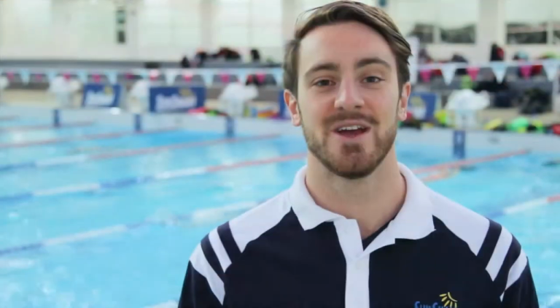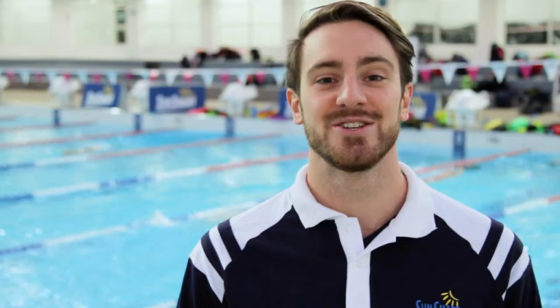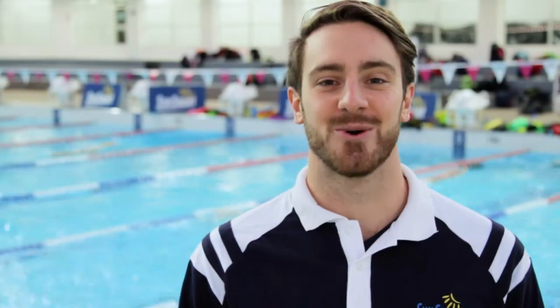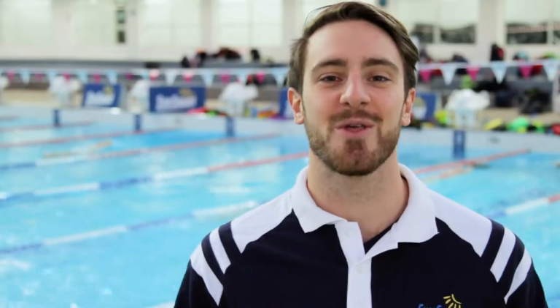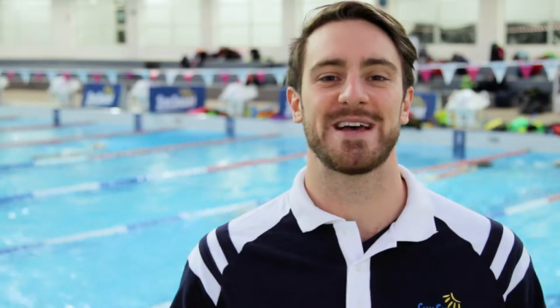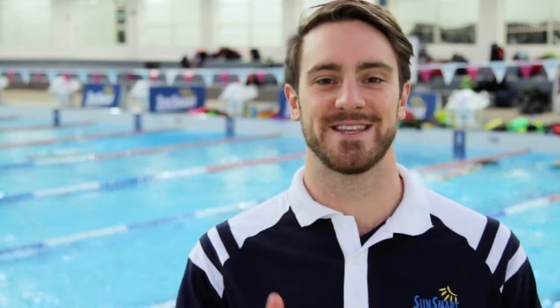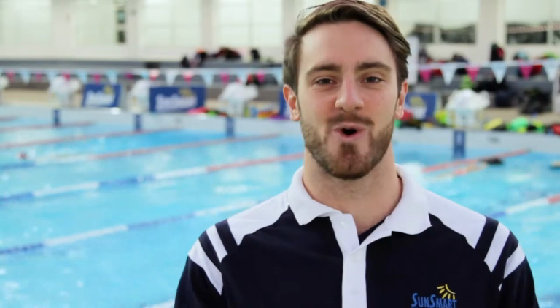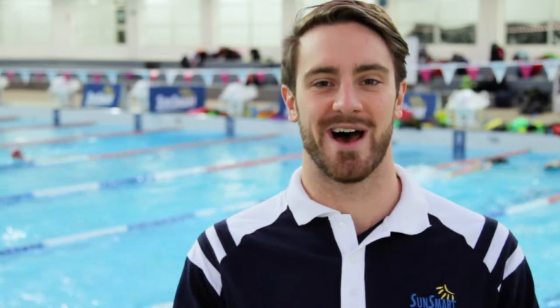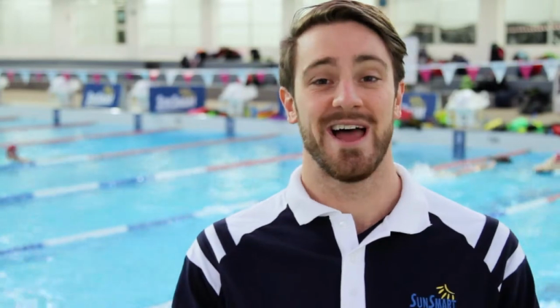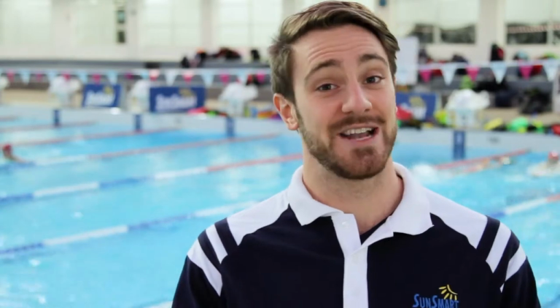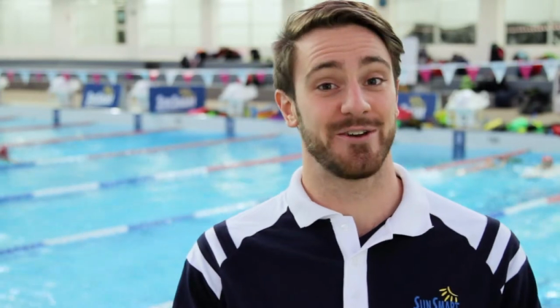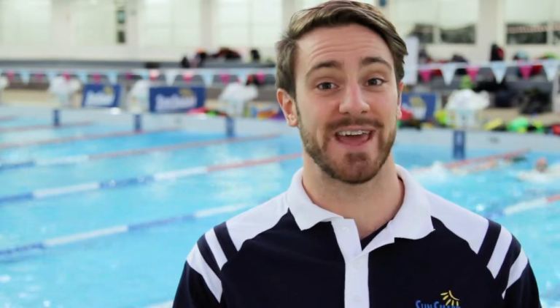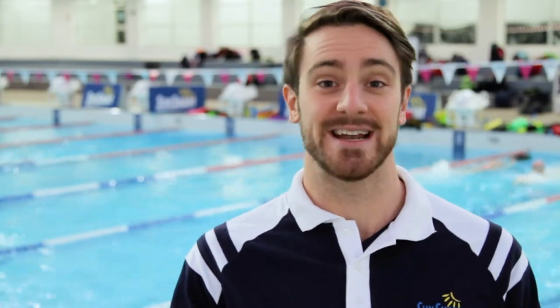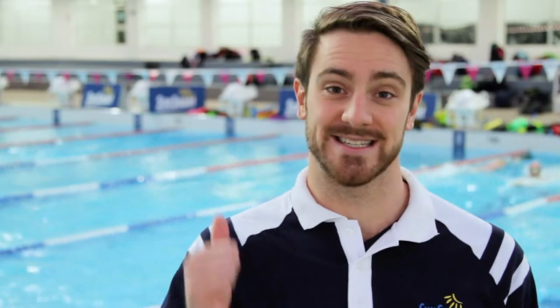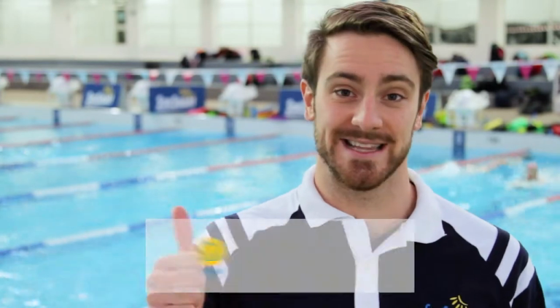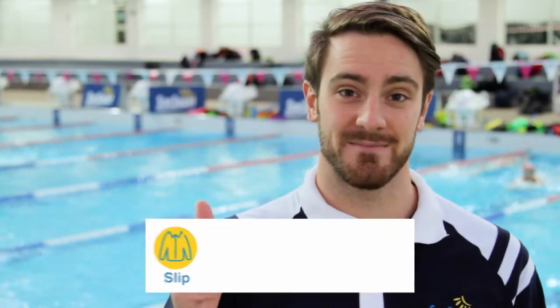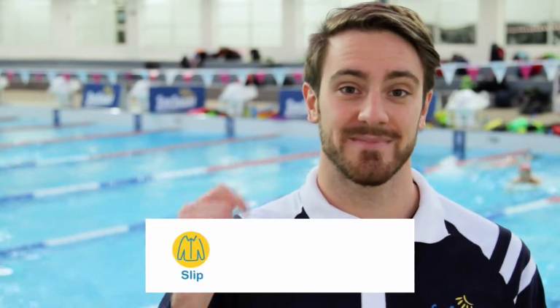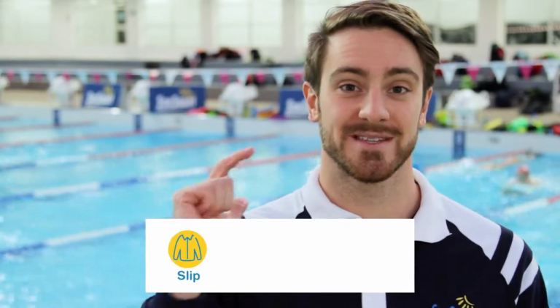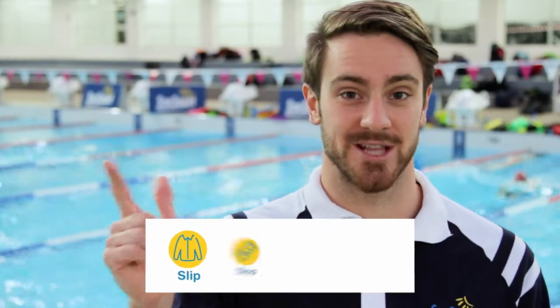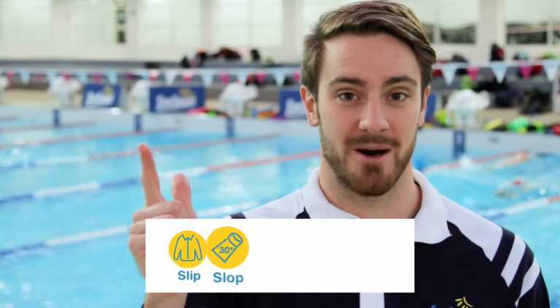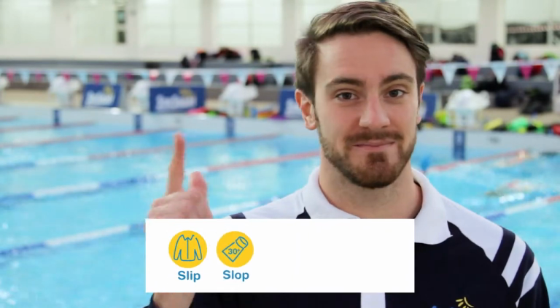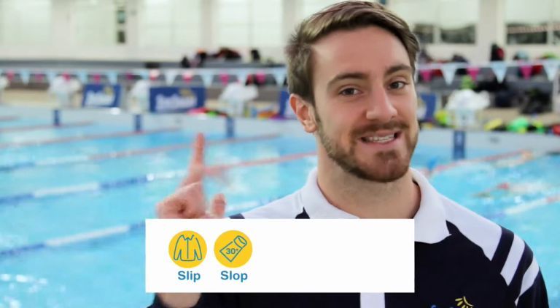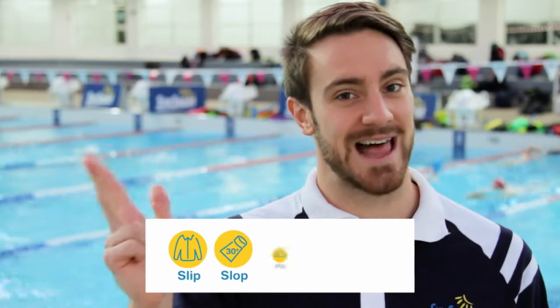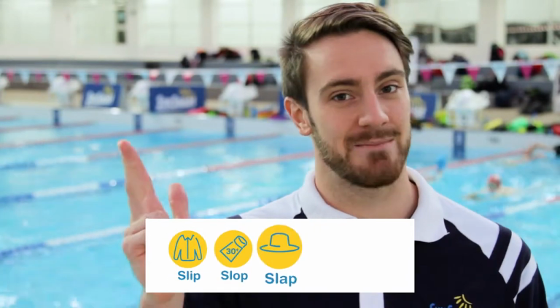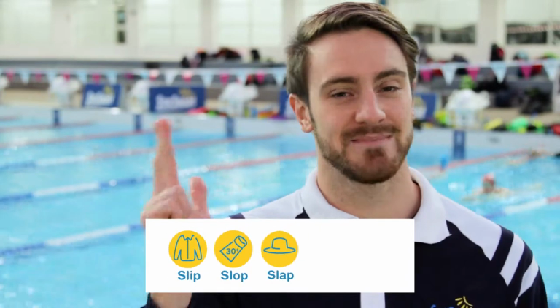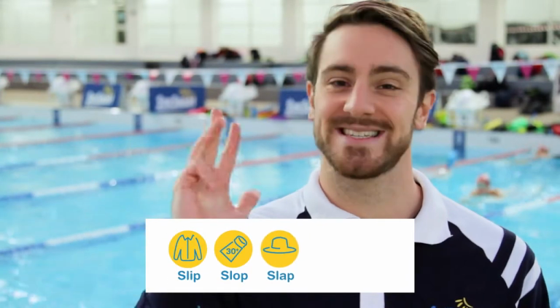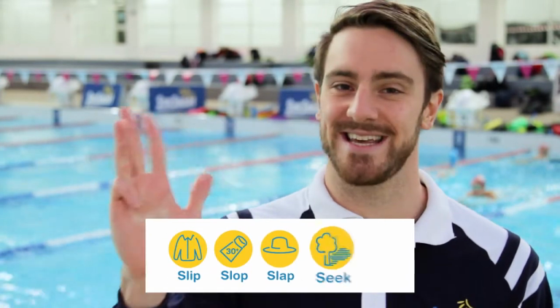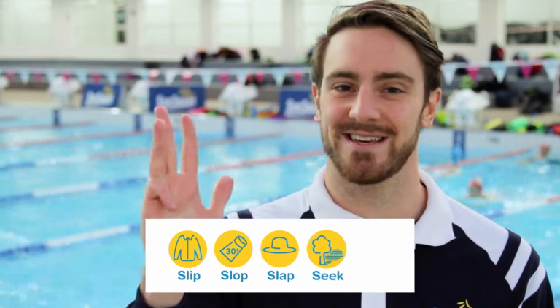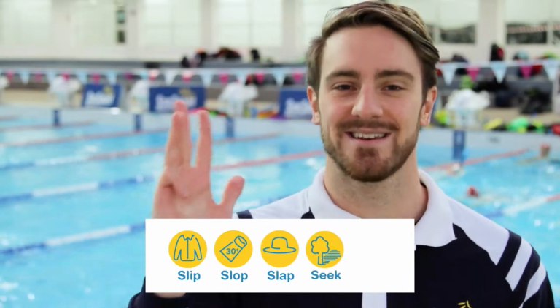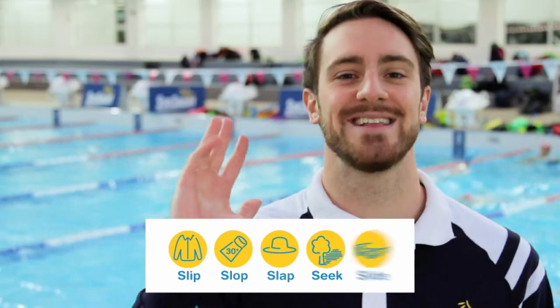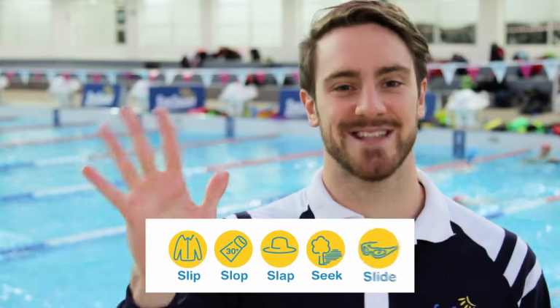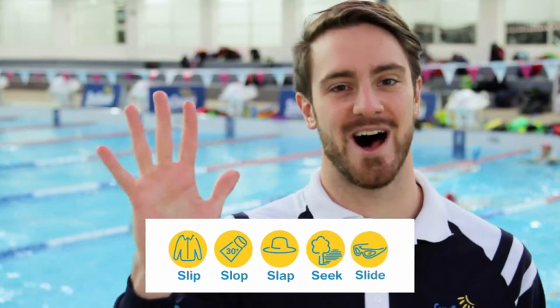So all the best in the water, and don't forget to slip, slop, slap, seek and slide.